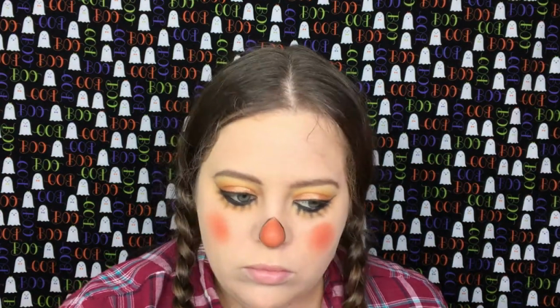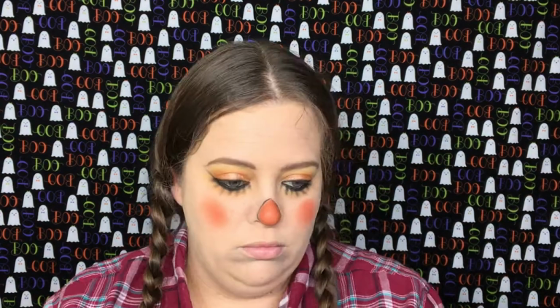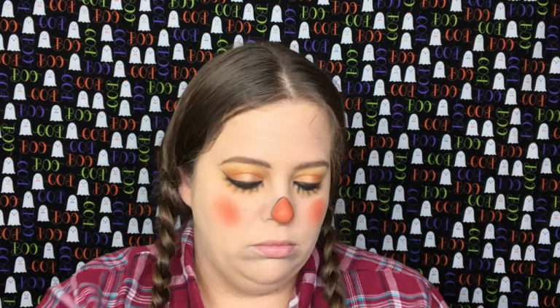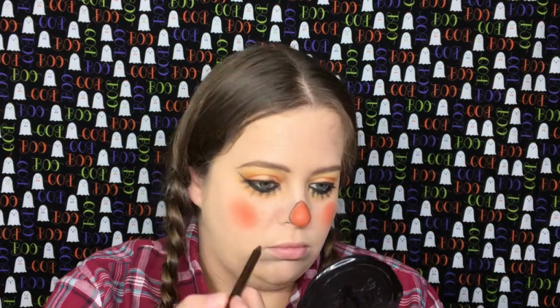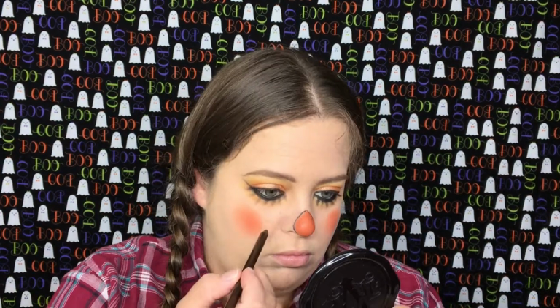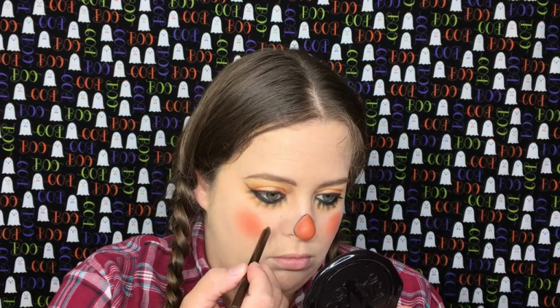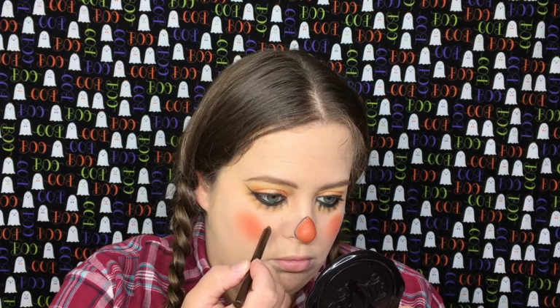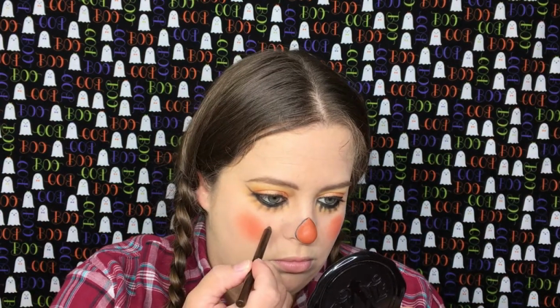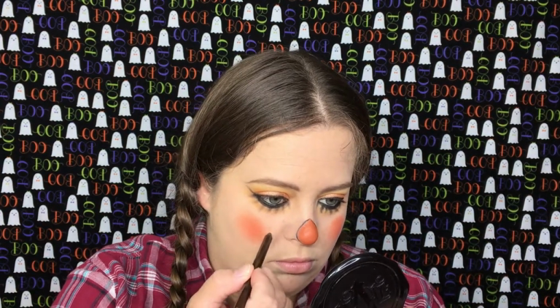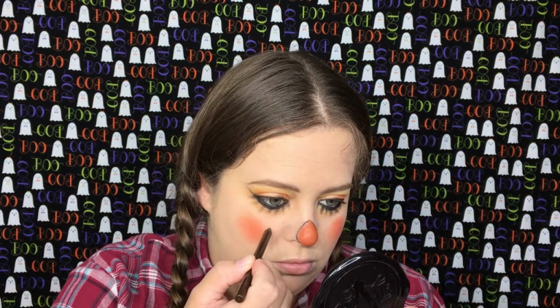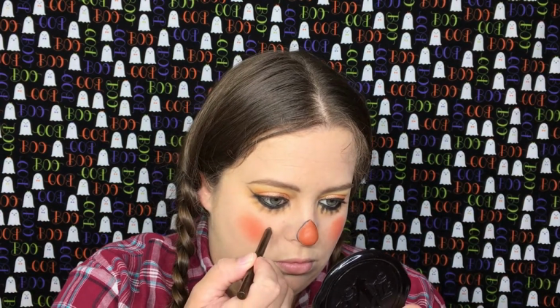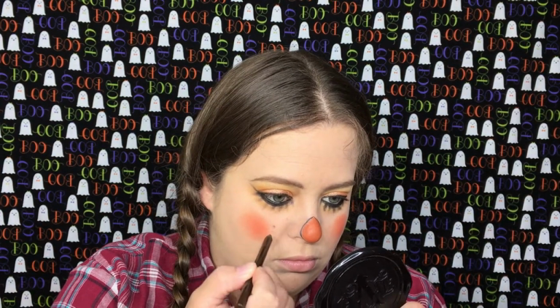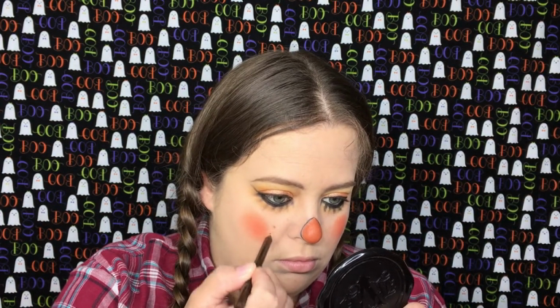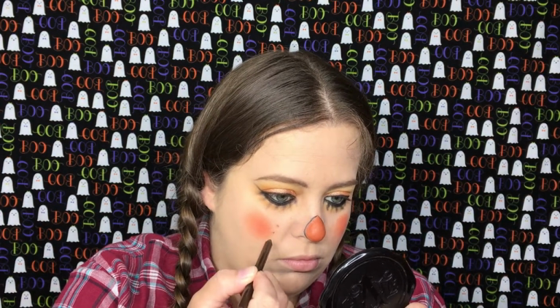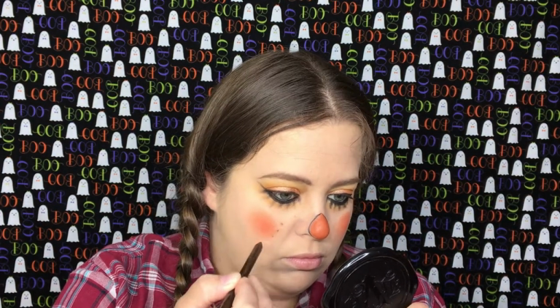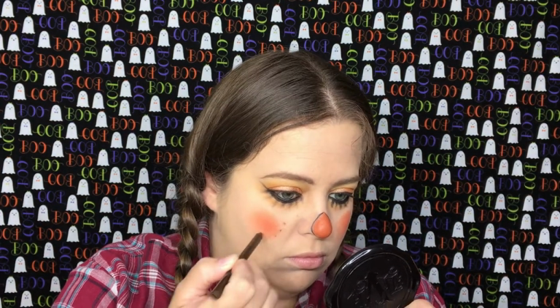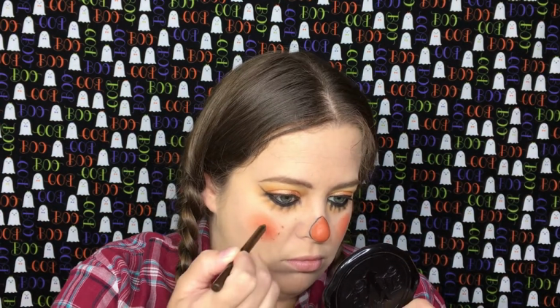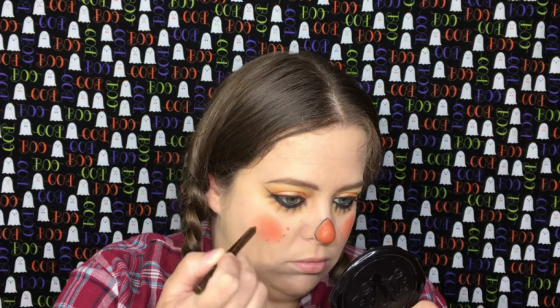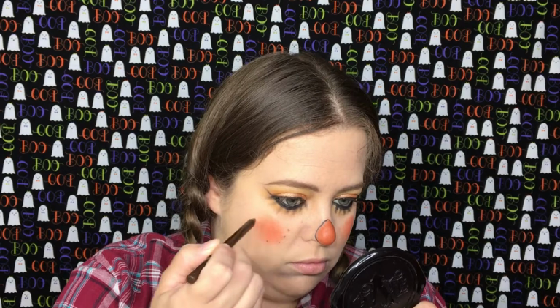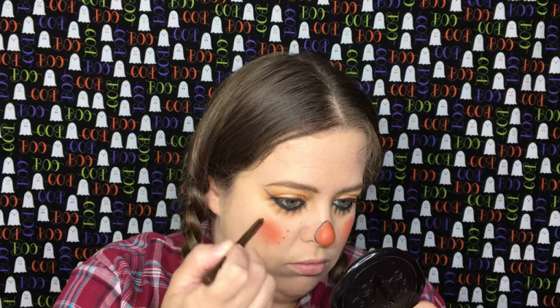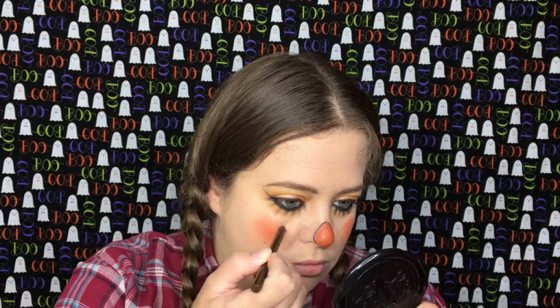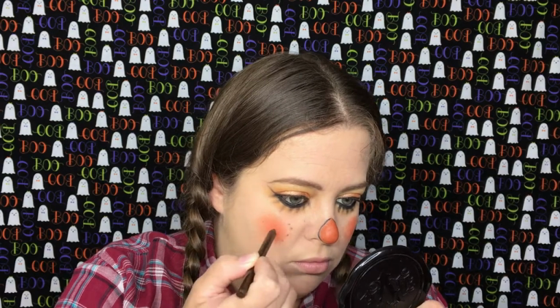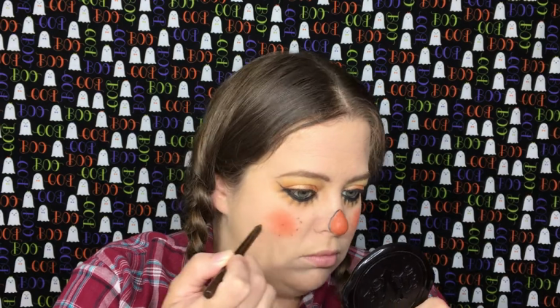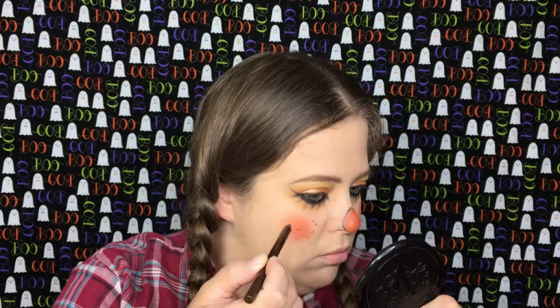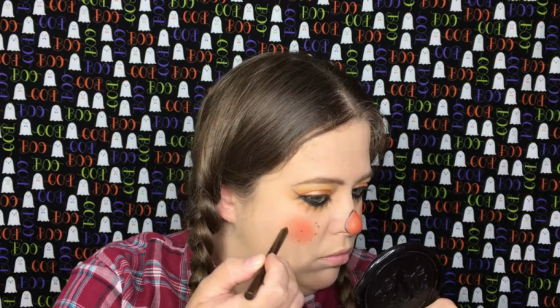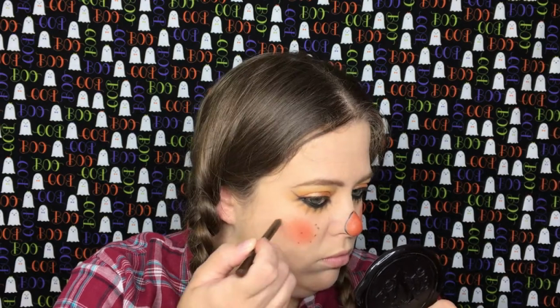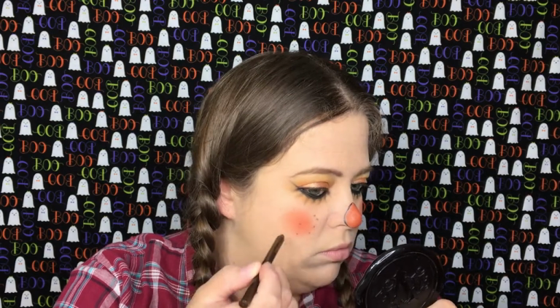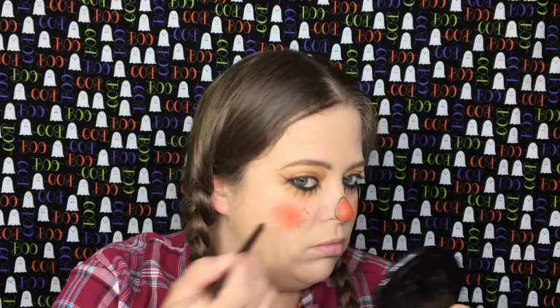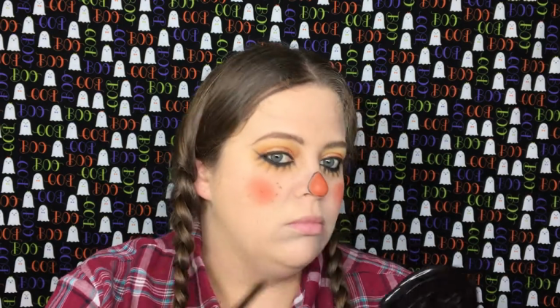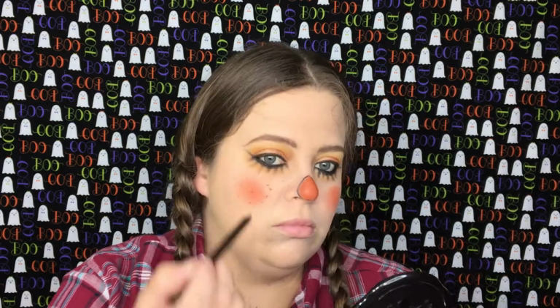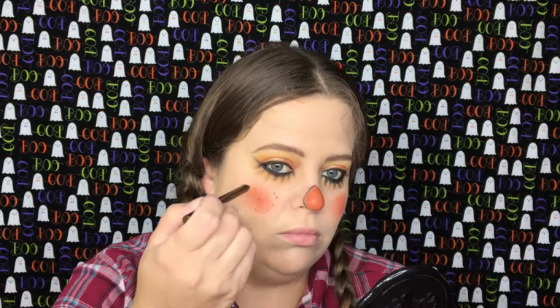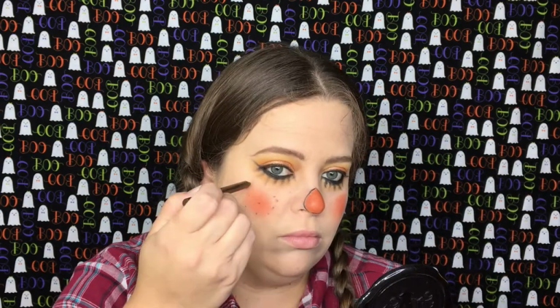Now I'm going to take my NYX Glide On Eyeliner in the color Brown Perfection, and we're just going to create freckles.